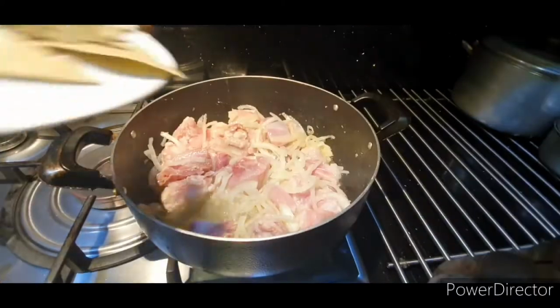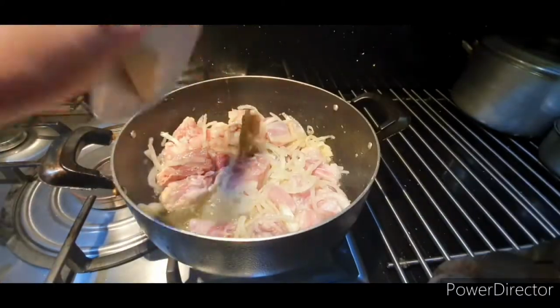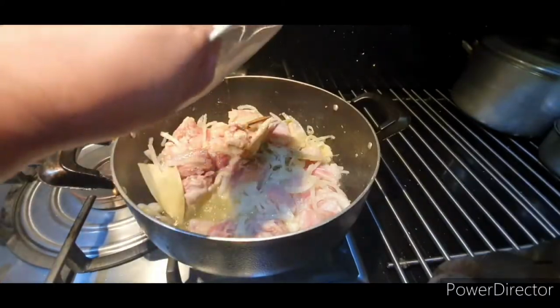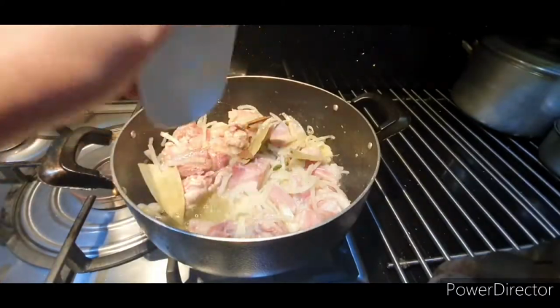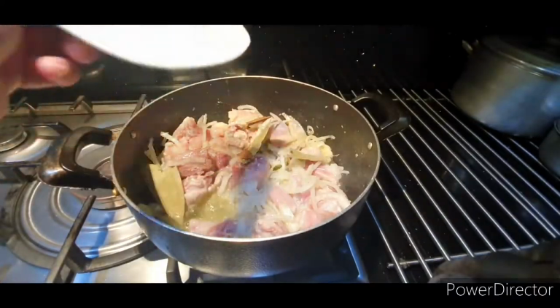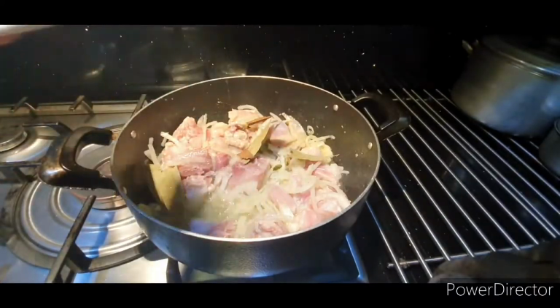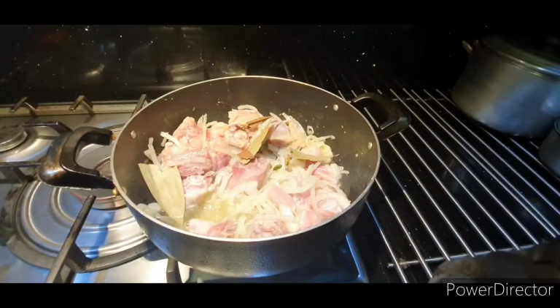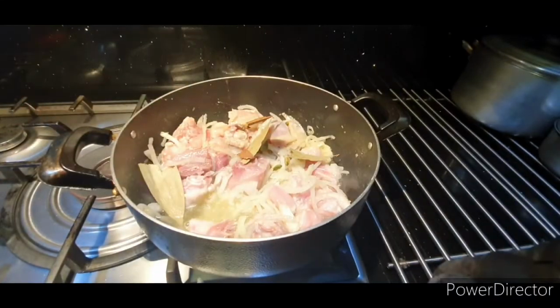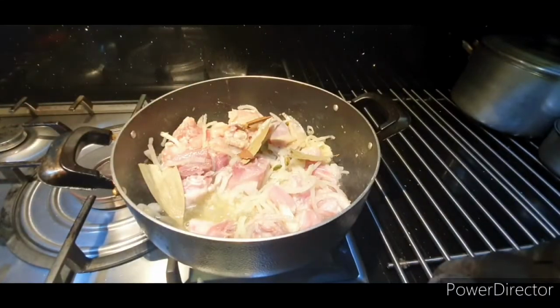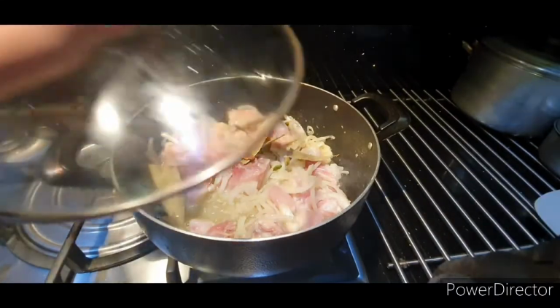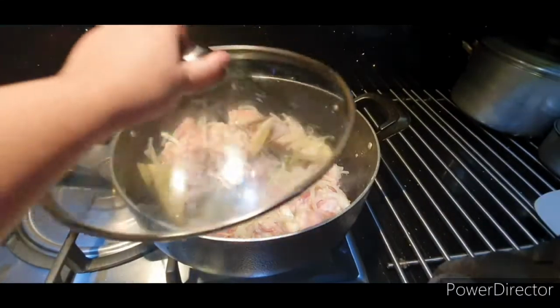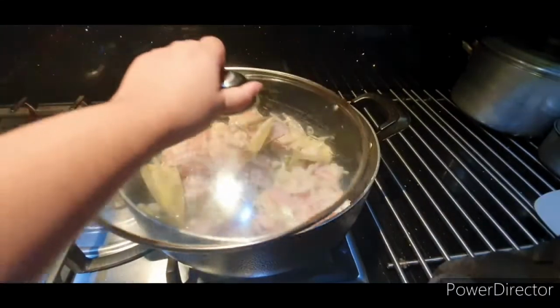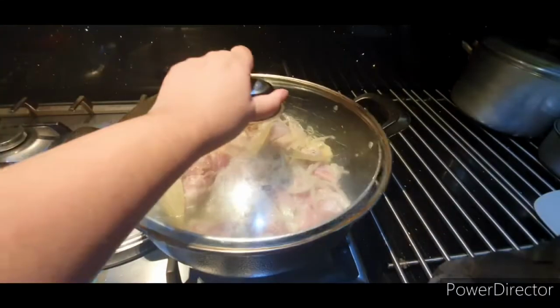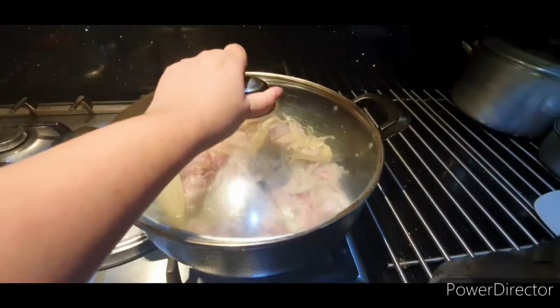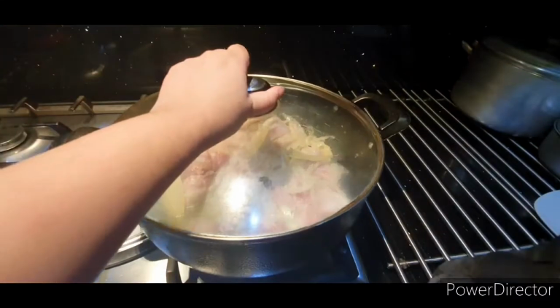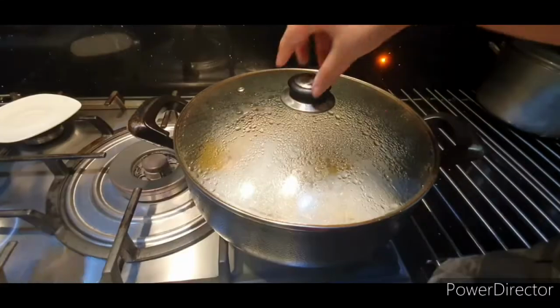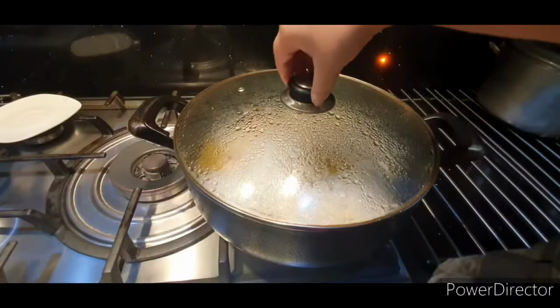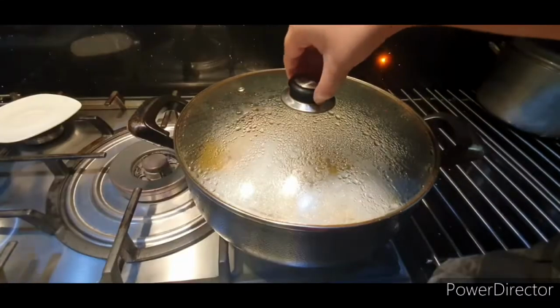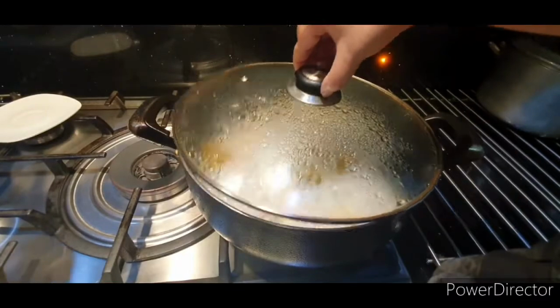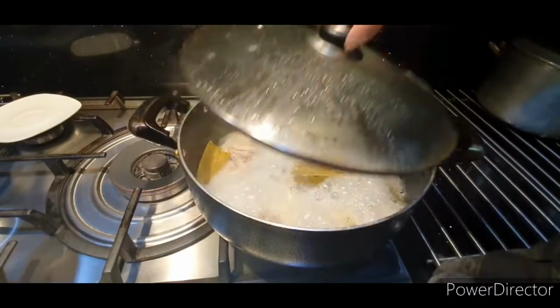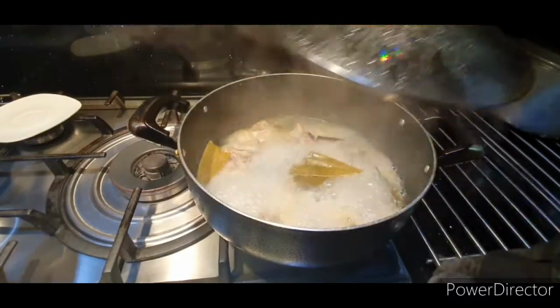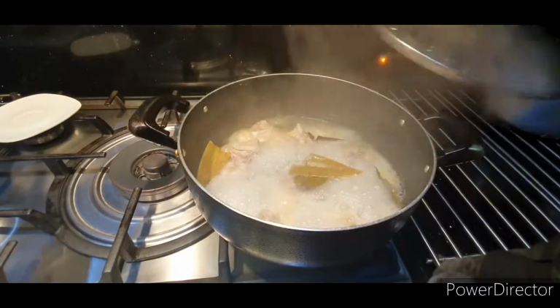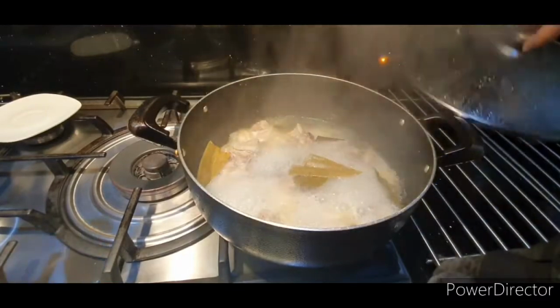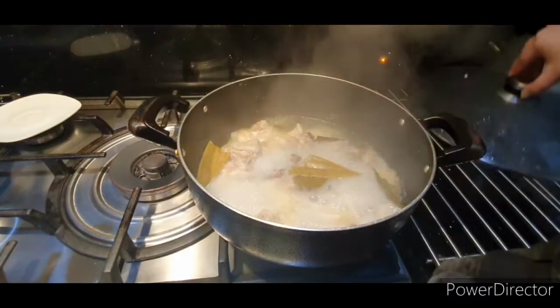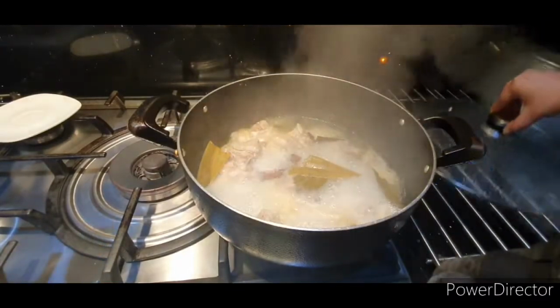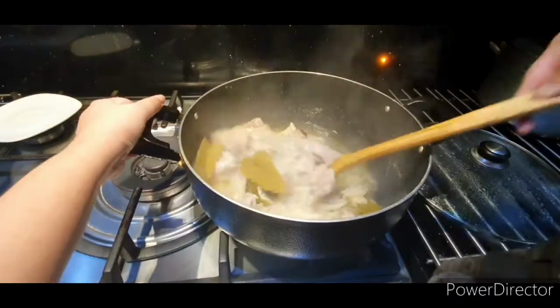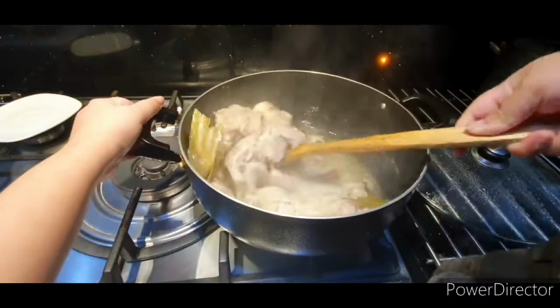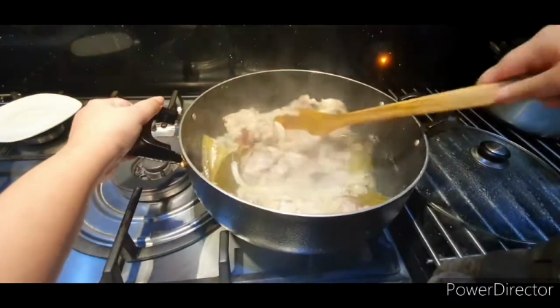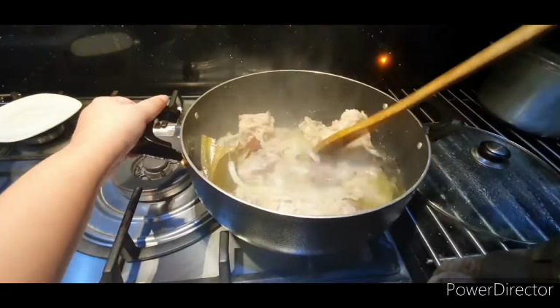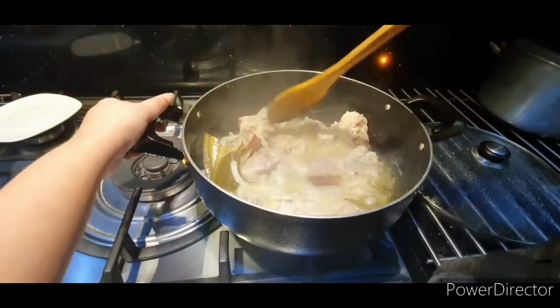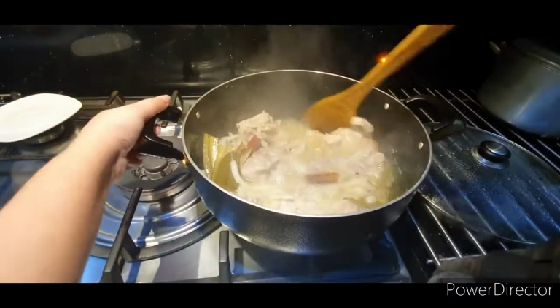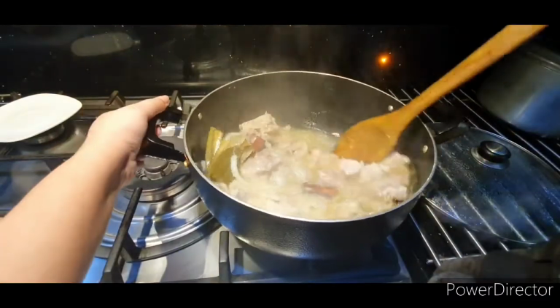Add in your cardamom, bay leaf, cloves, and cinnamon sticks. Cover for 15 minutes and then give it a mix.